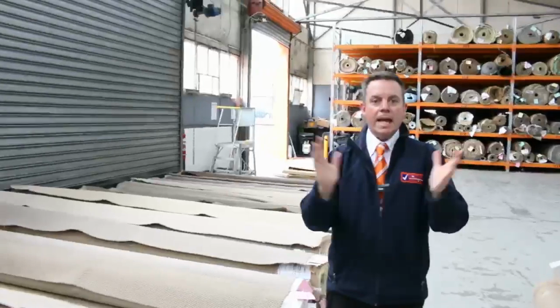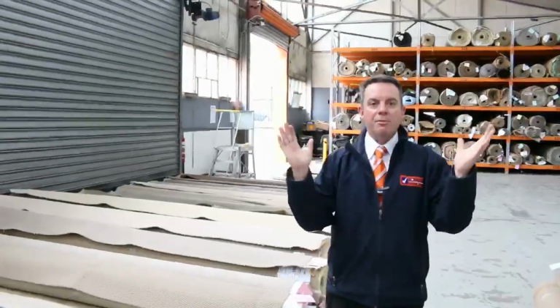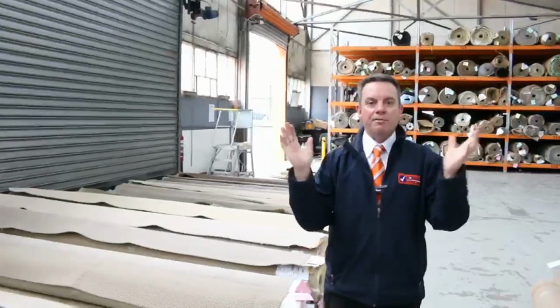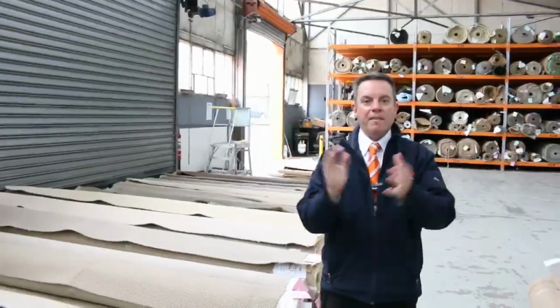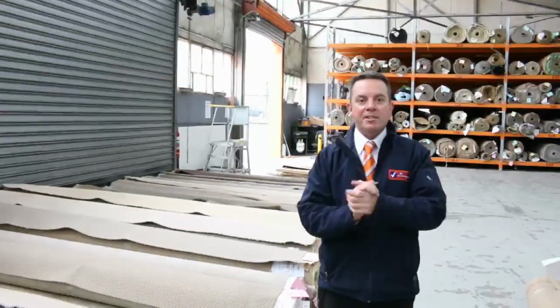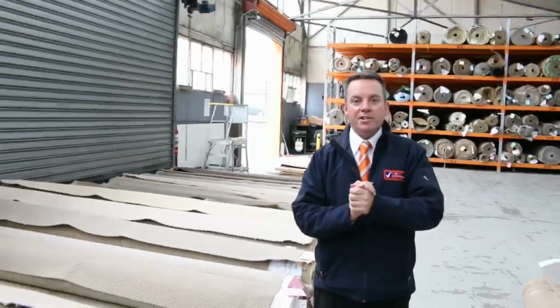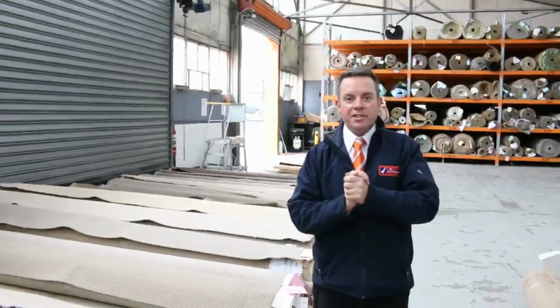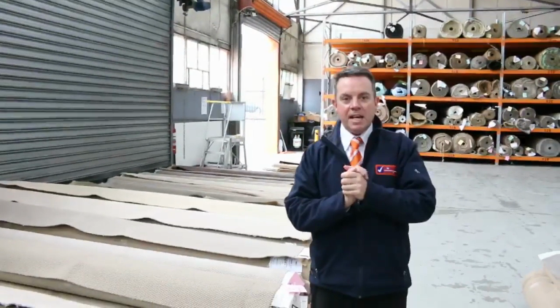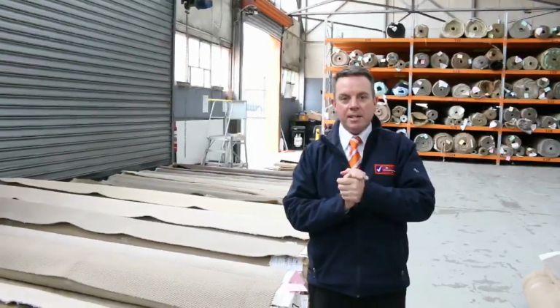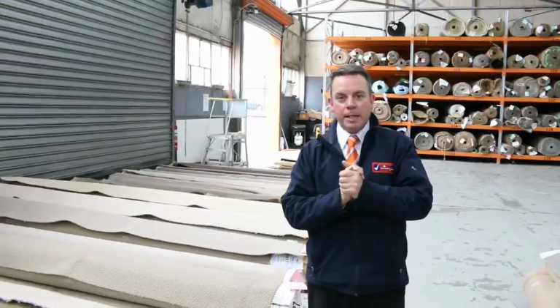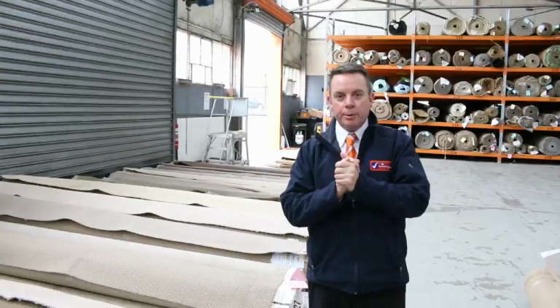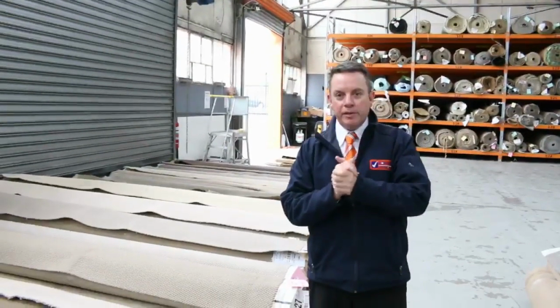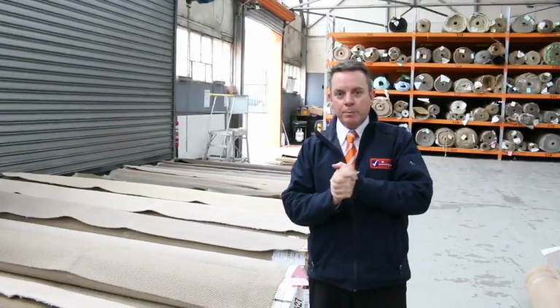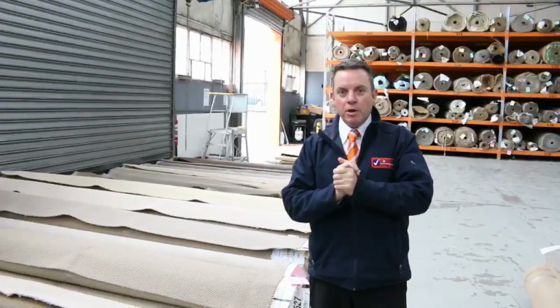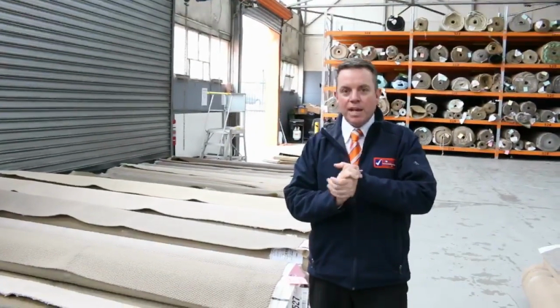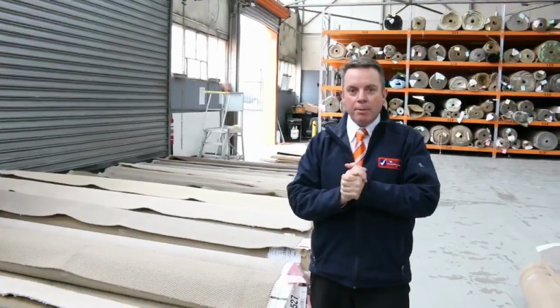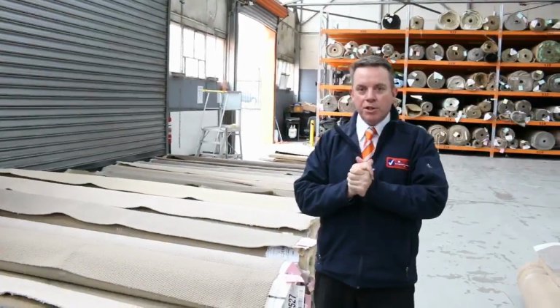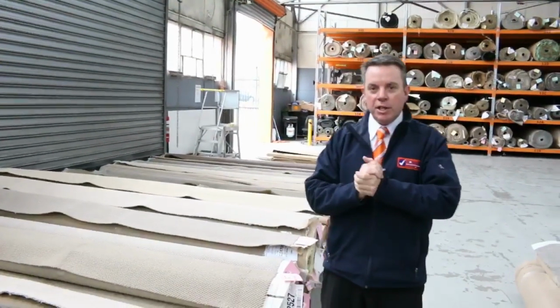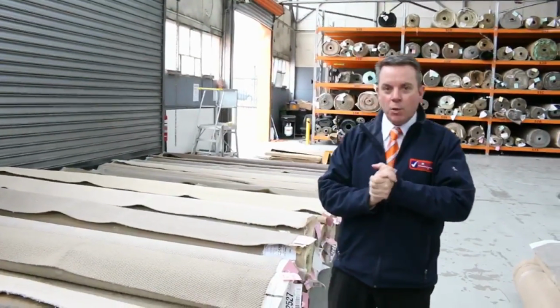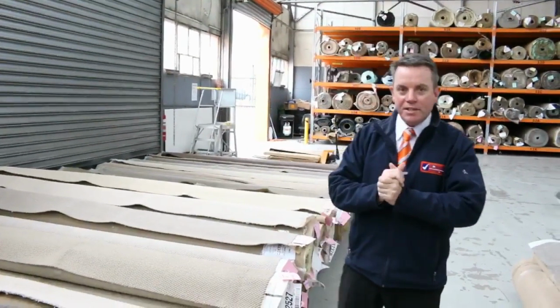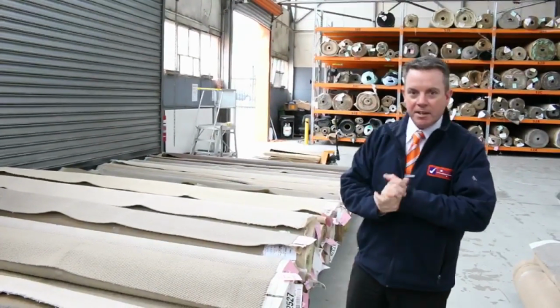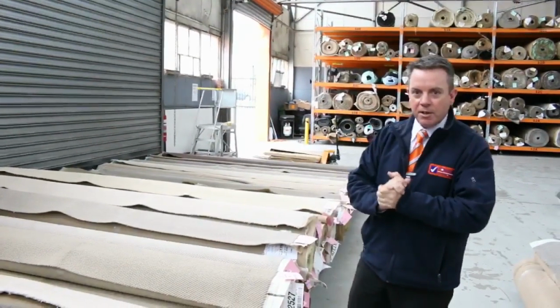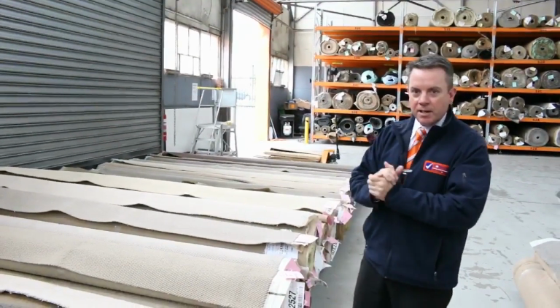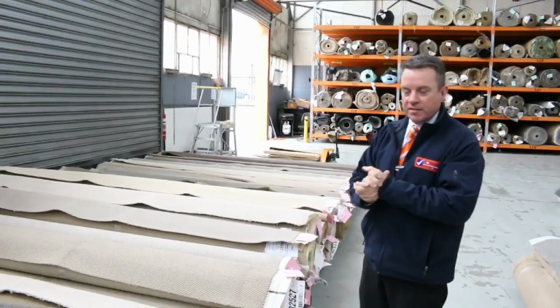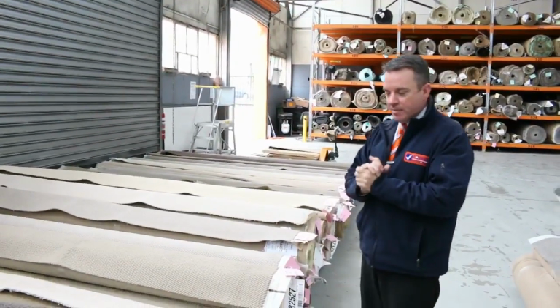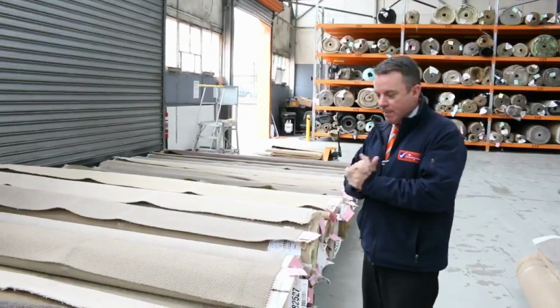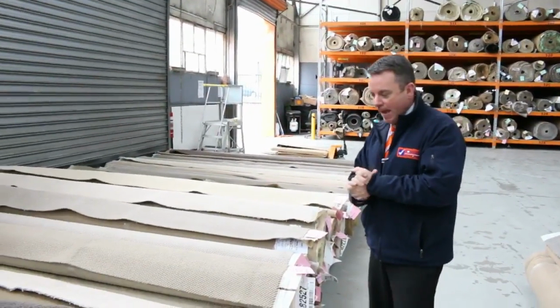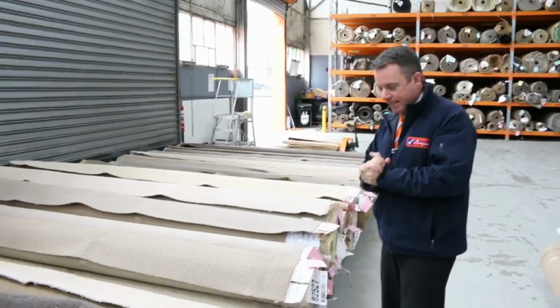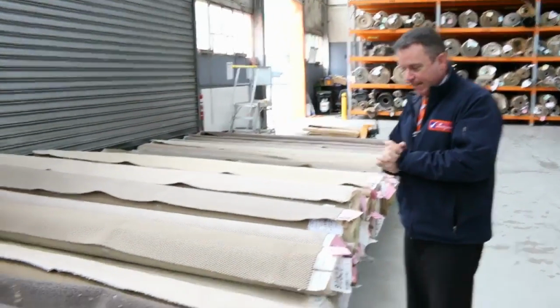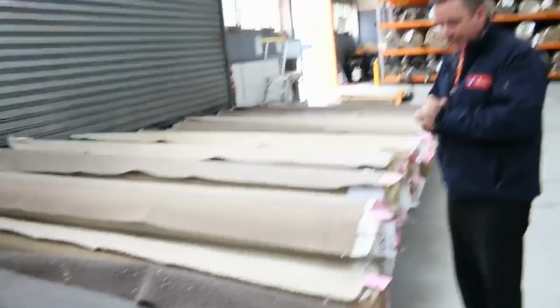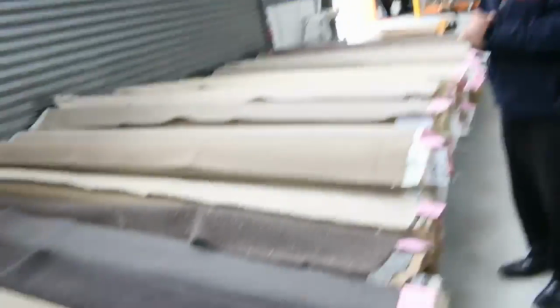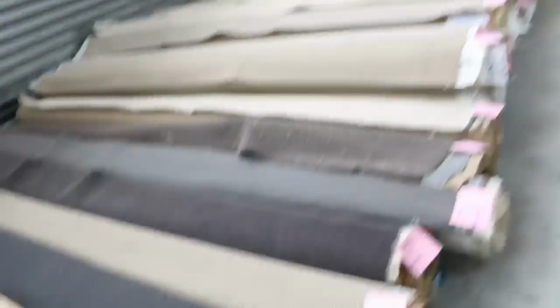G'day, I'm John from Fowler's Auction Sales. I'm here to preview tomorrow's carpet auction, and it's Wednesday the 13th of September at 10am.